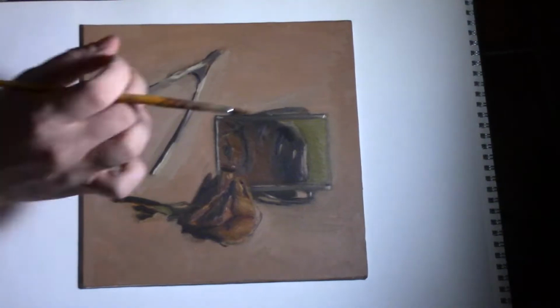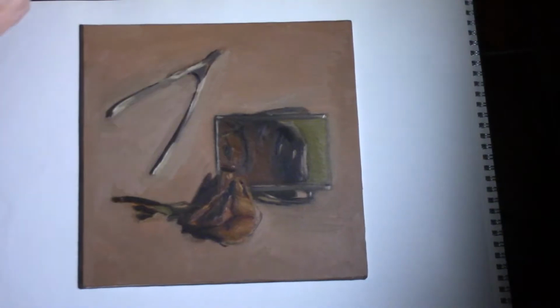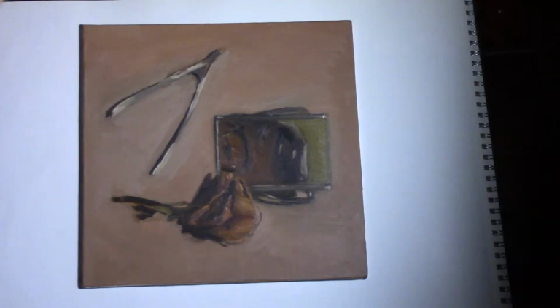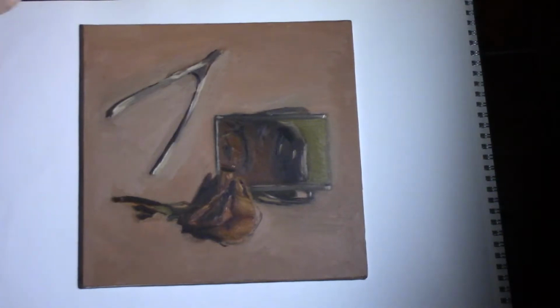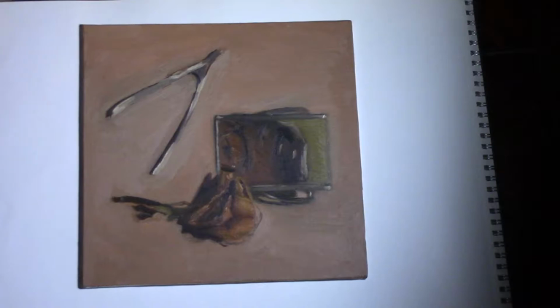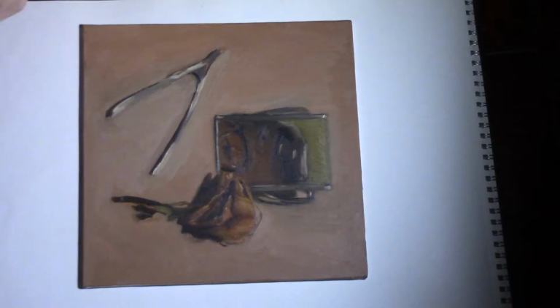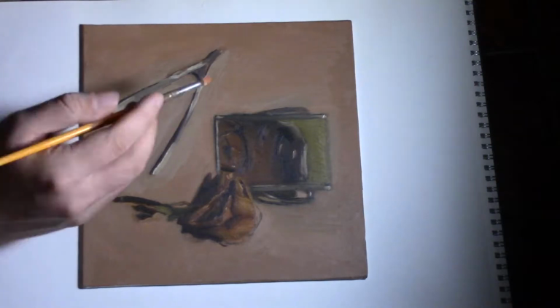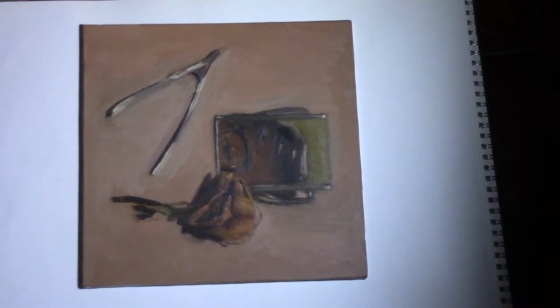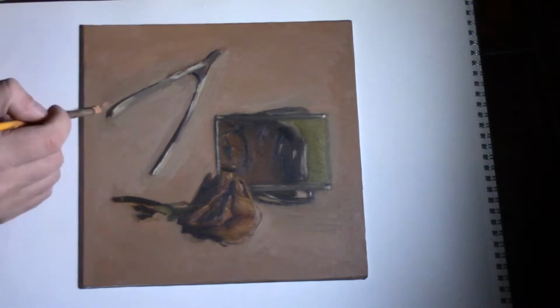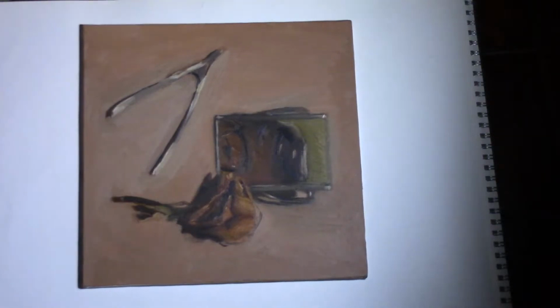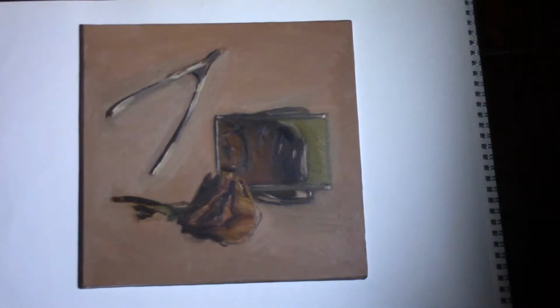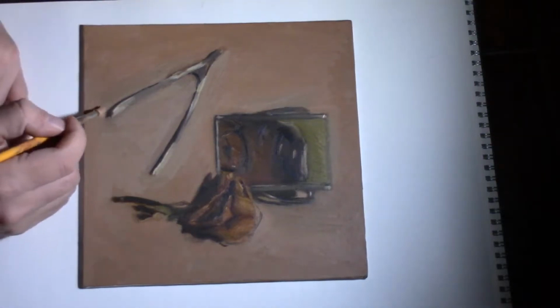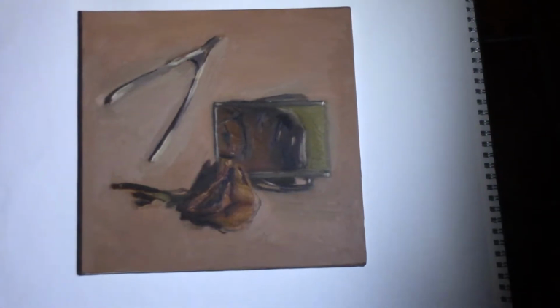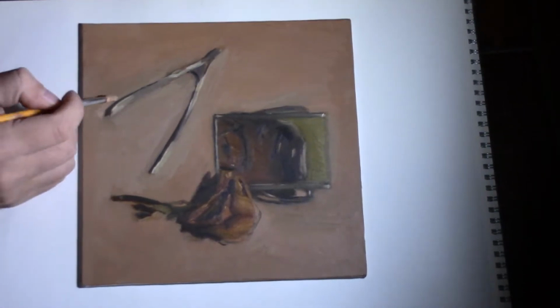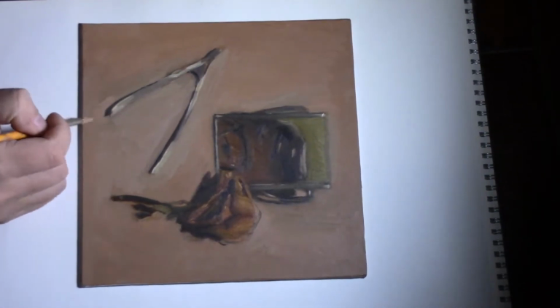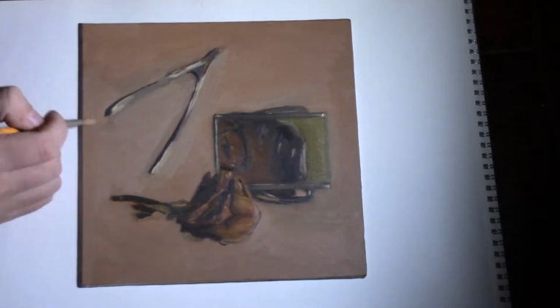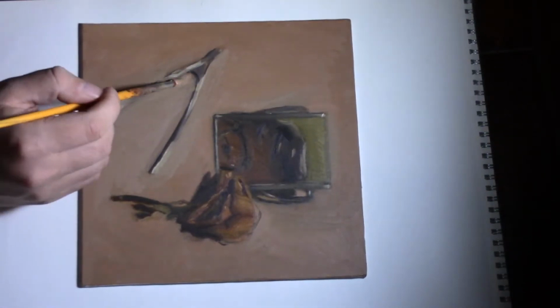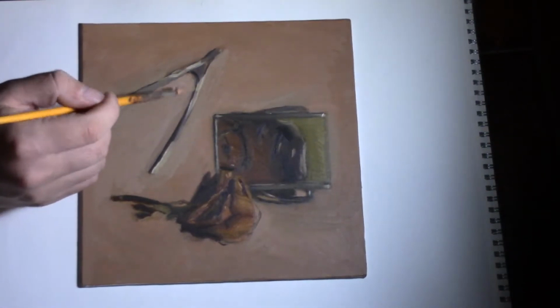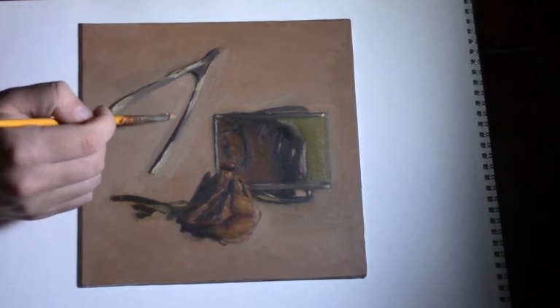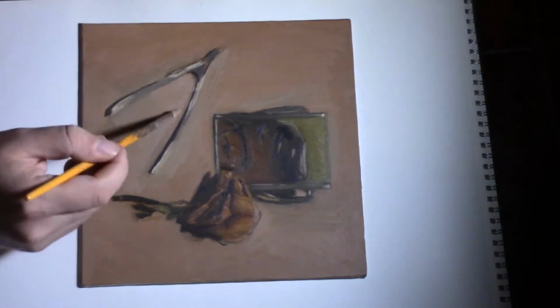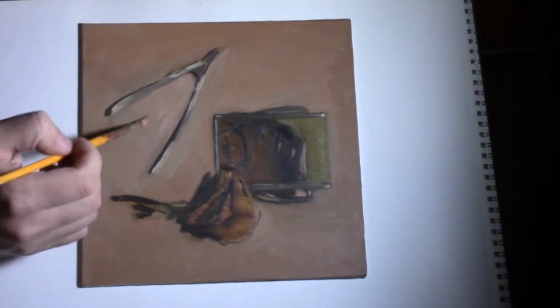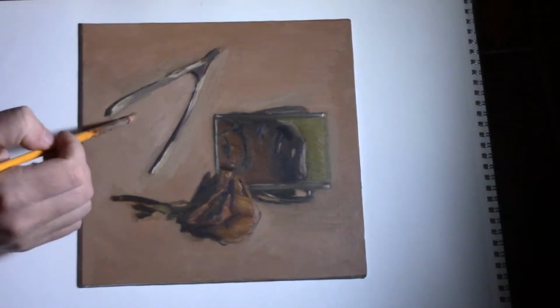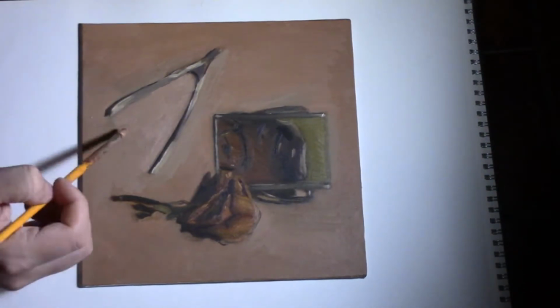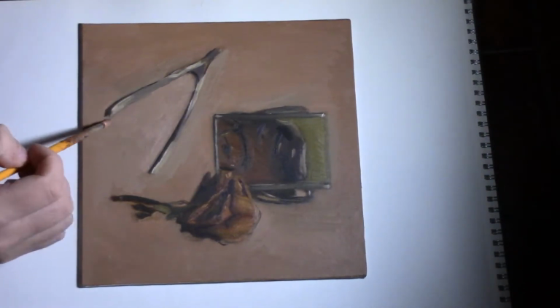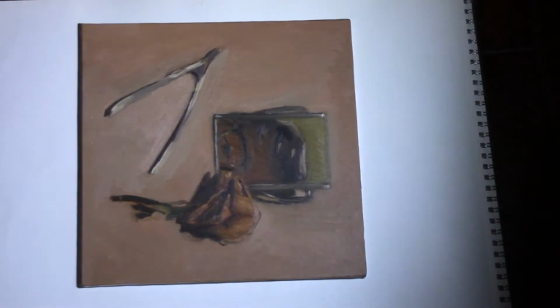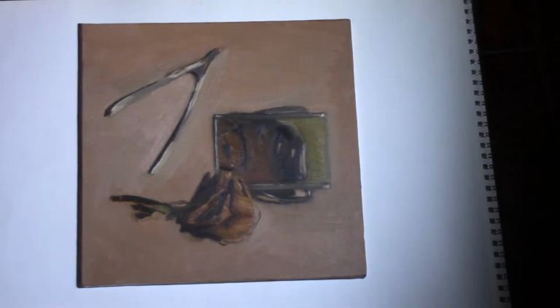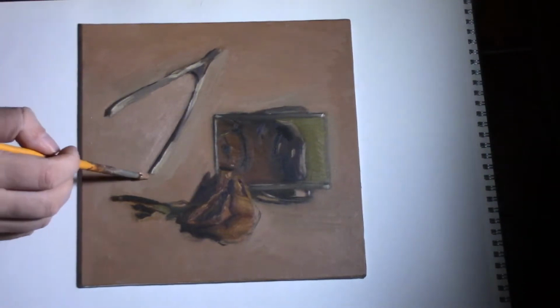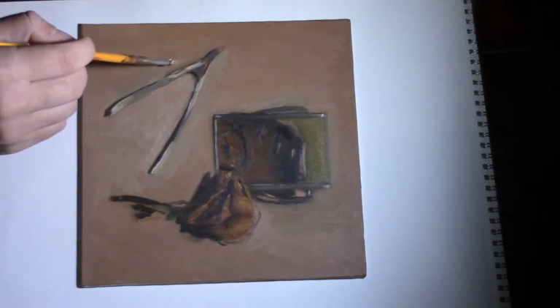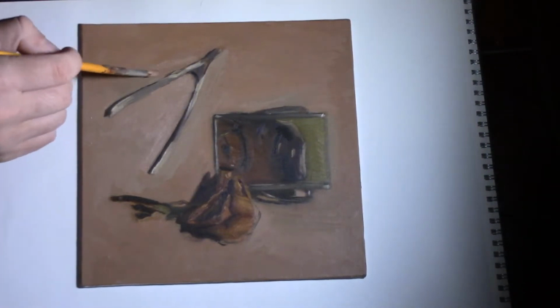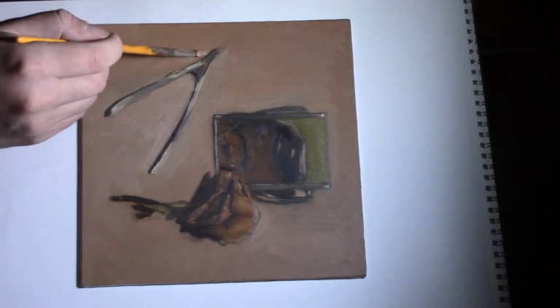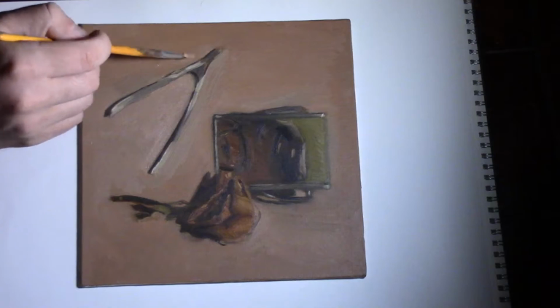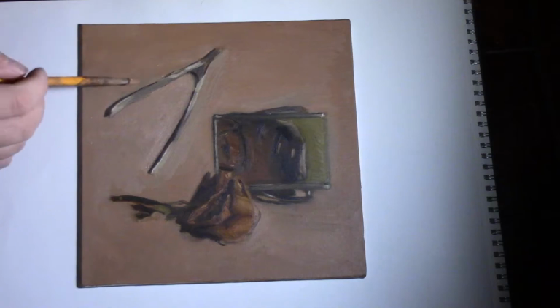Hi, welcome back to my YouTube channel. Today I'll be showing you how to touch up a painting that is completely dry.